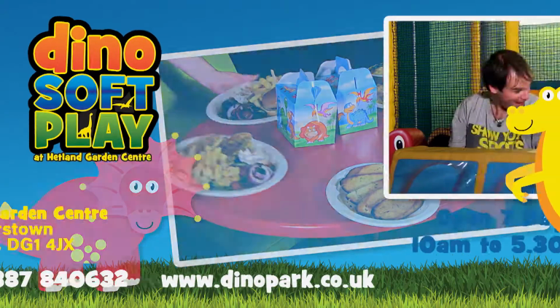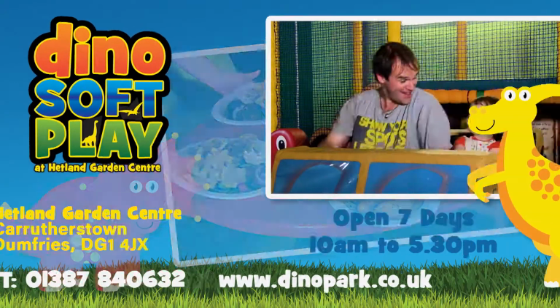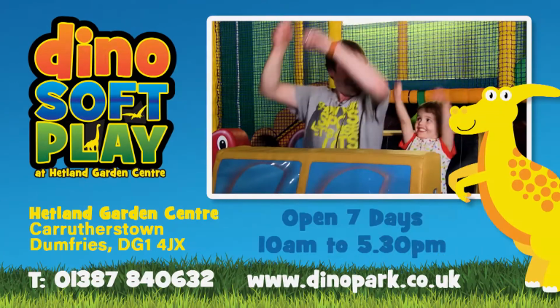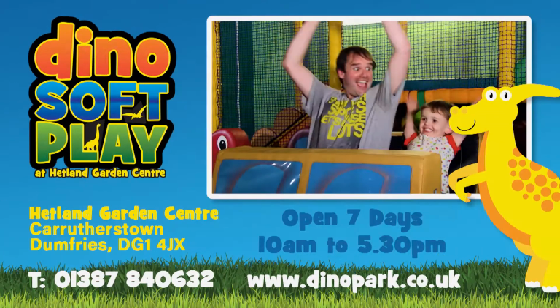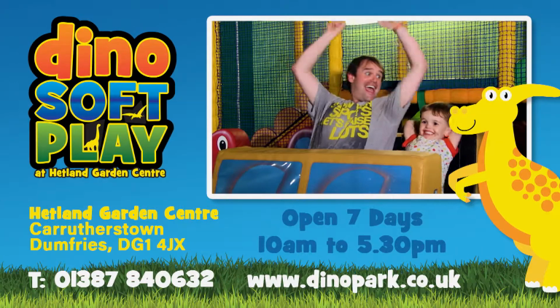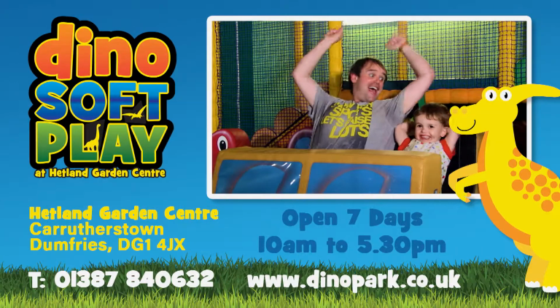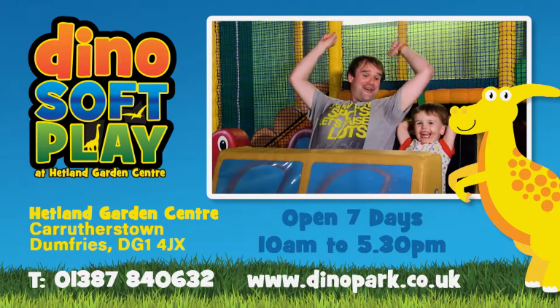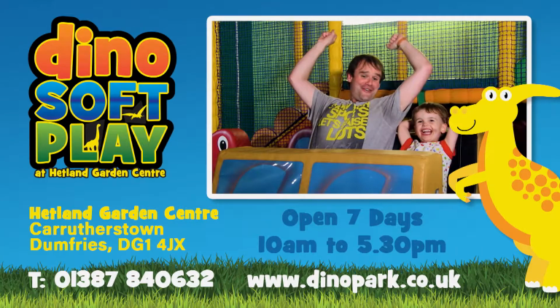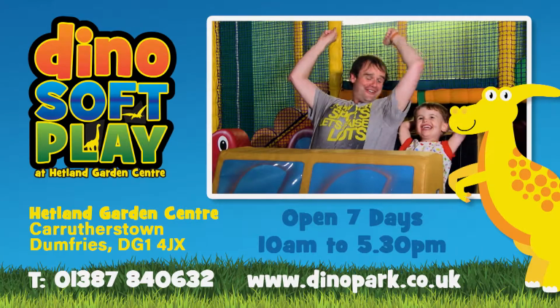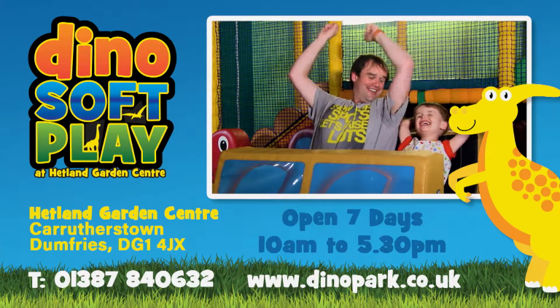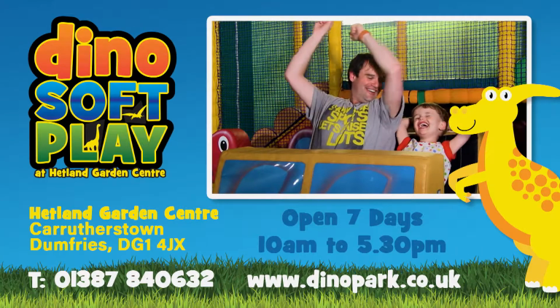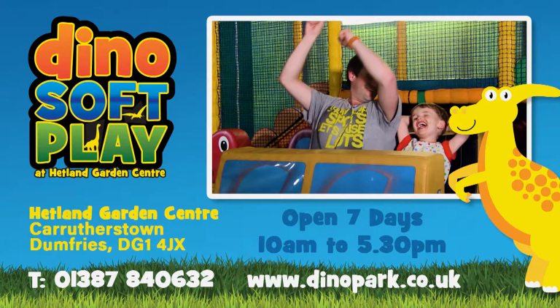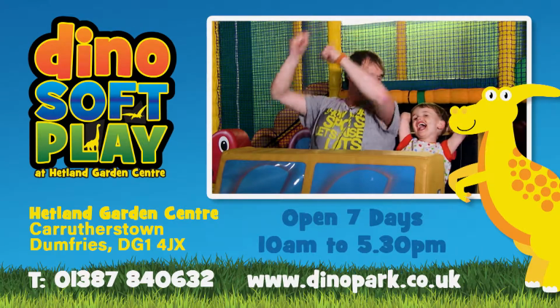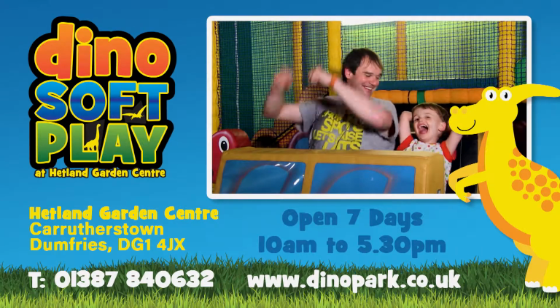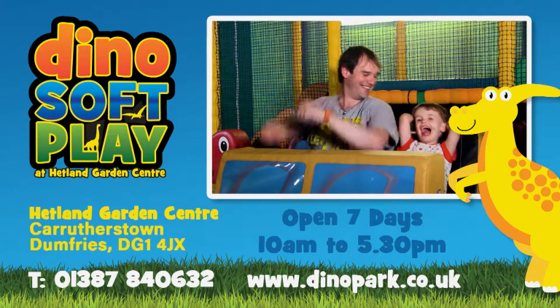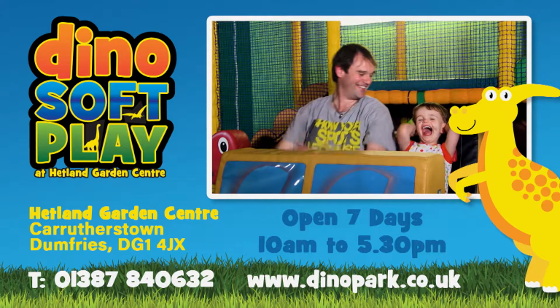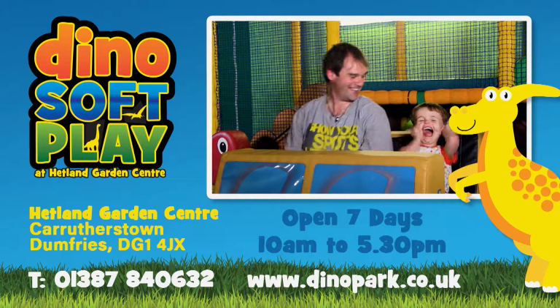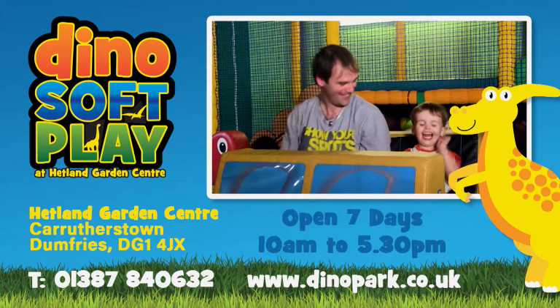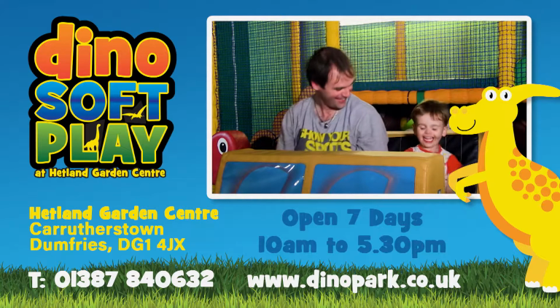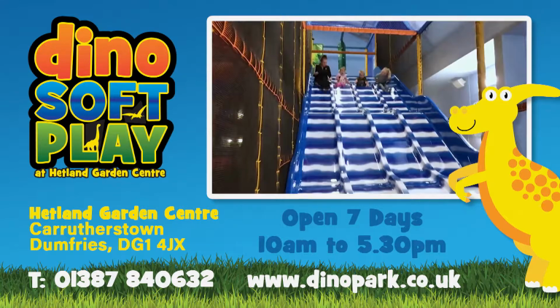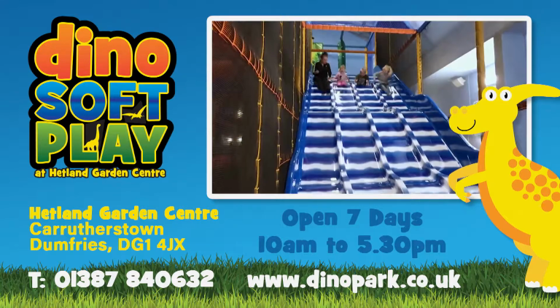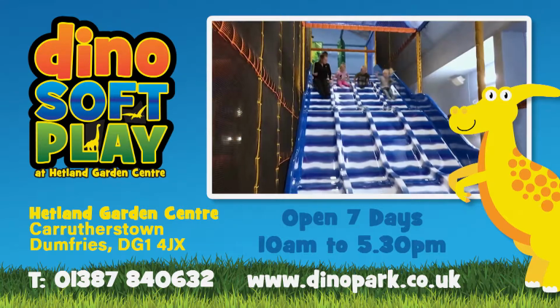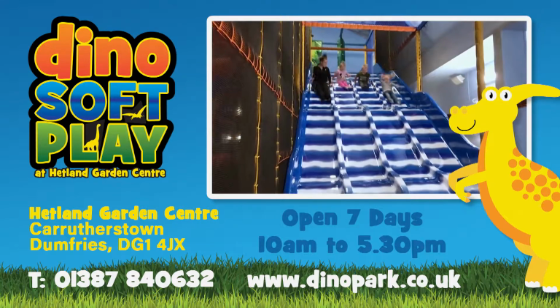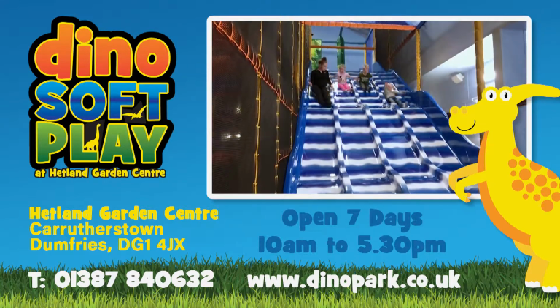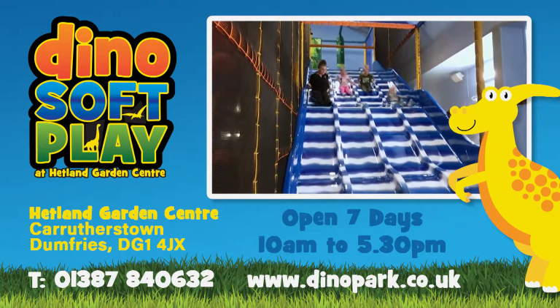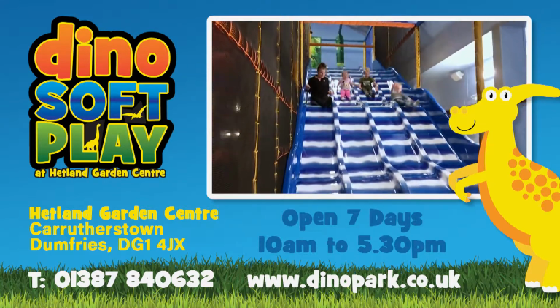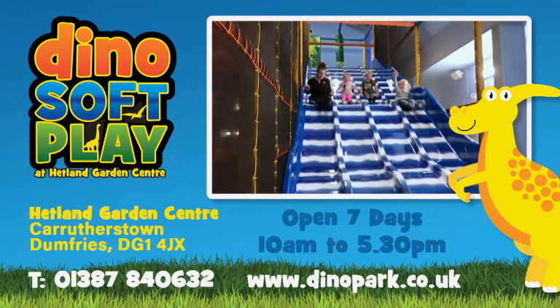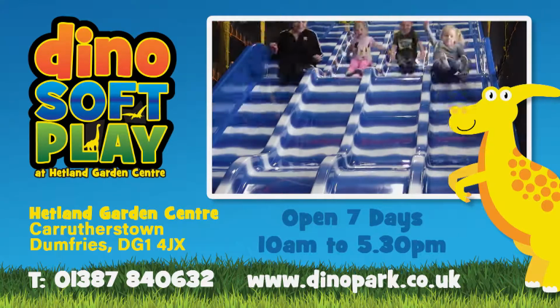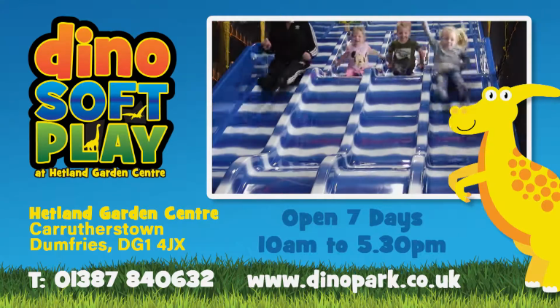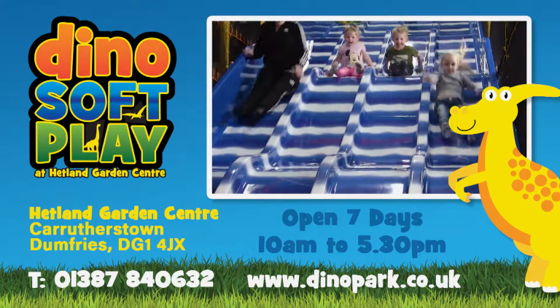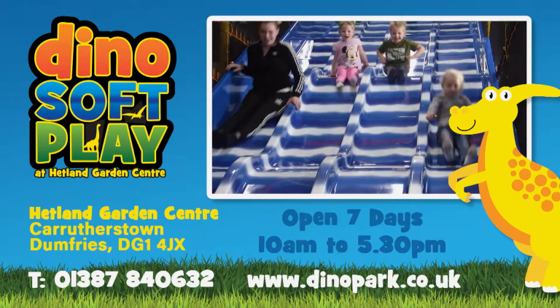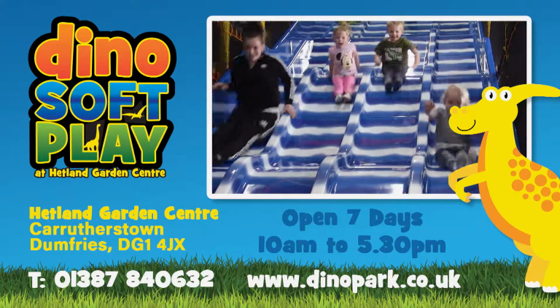Join the preschool fun at Dino Soft Play at Hetland Garden Centre, Carruthers Town, Dumfries.